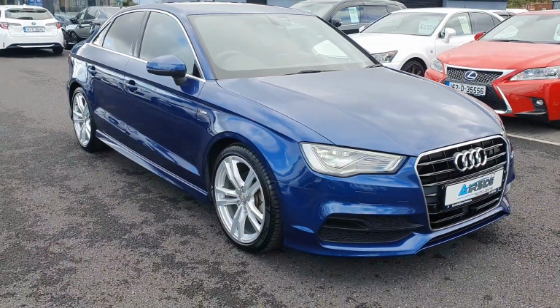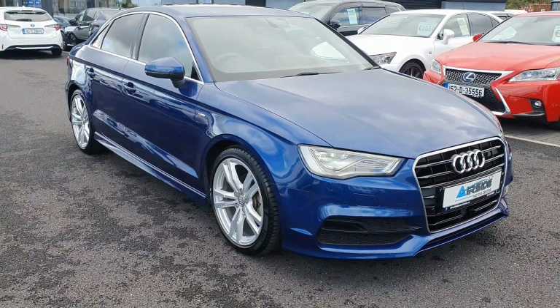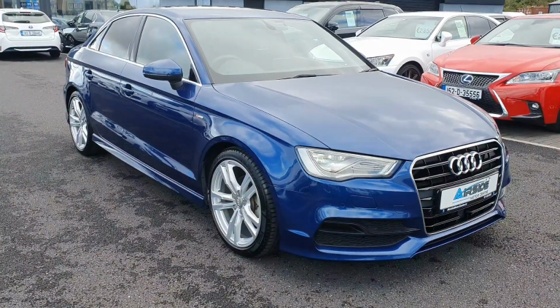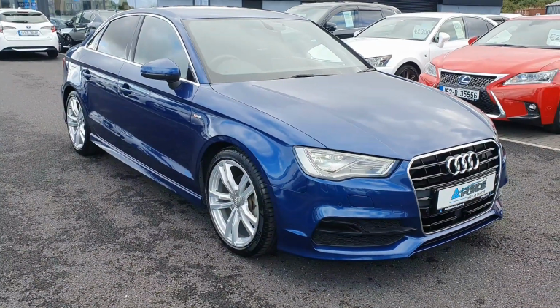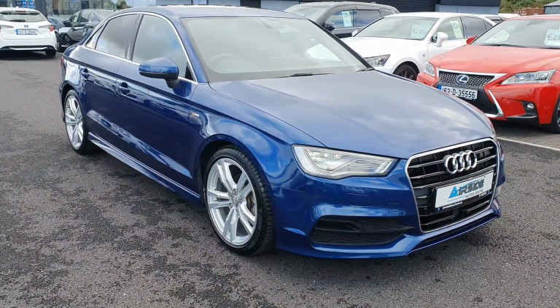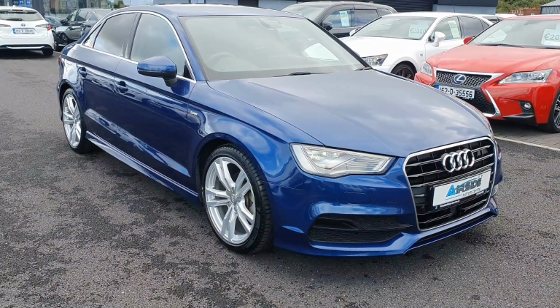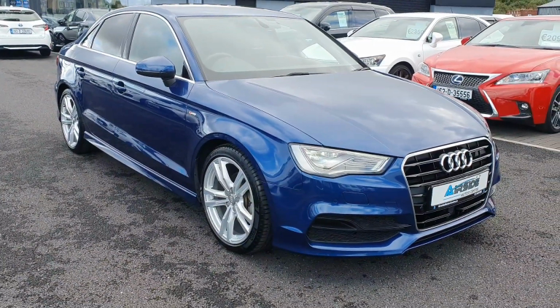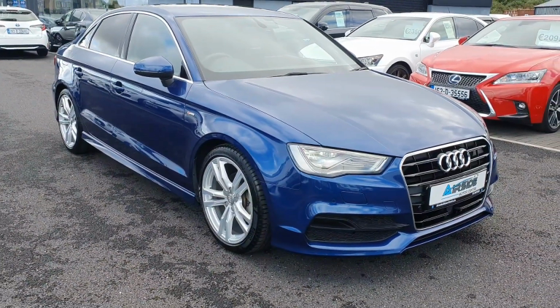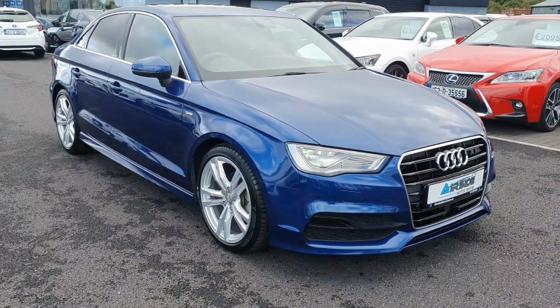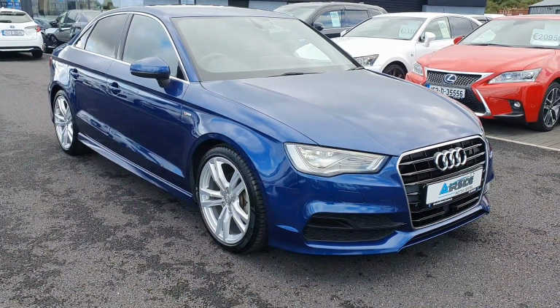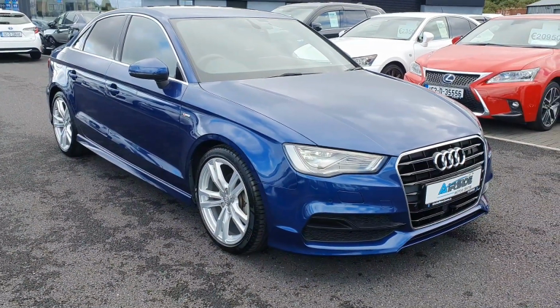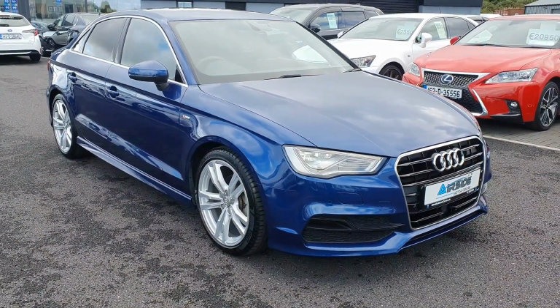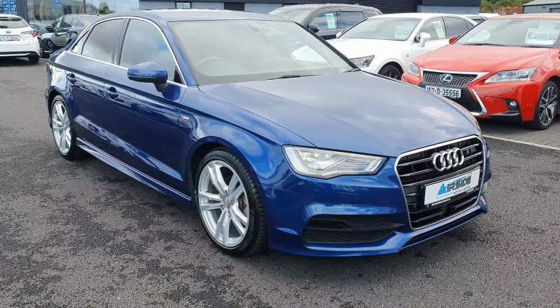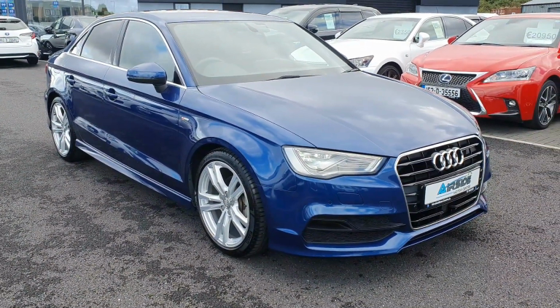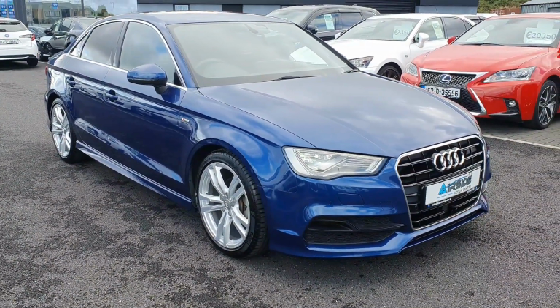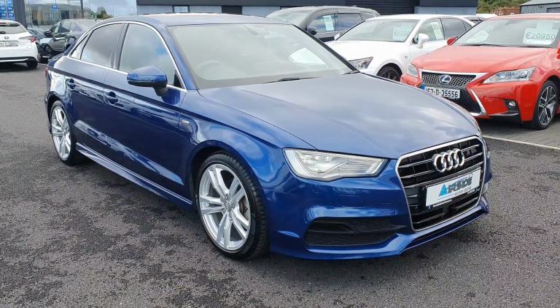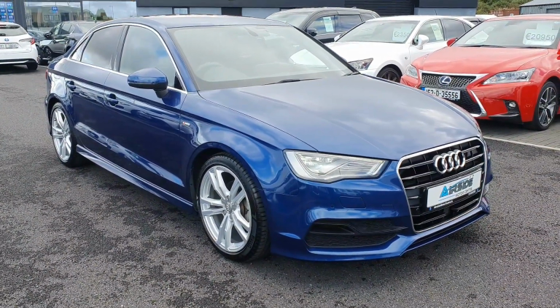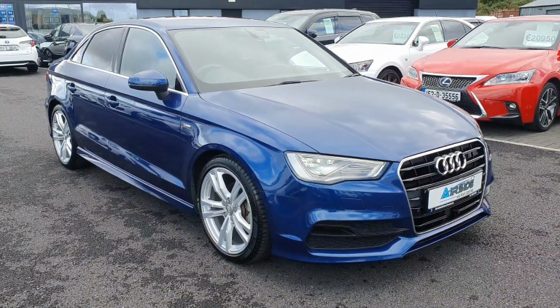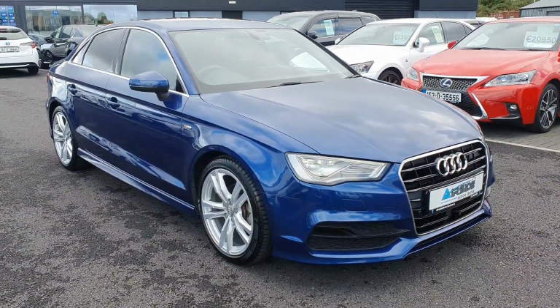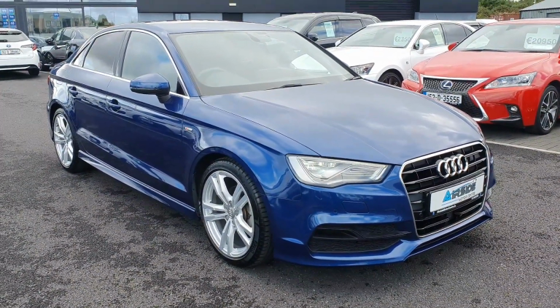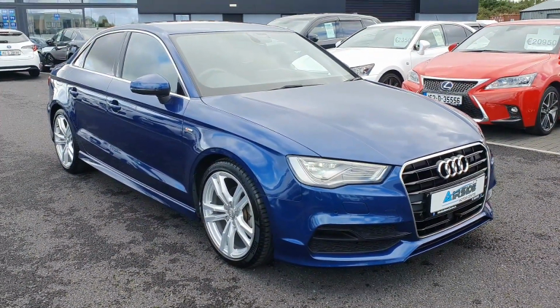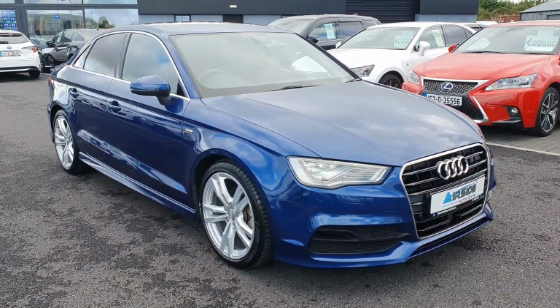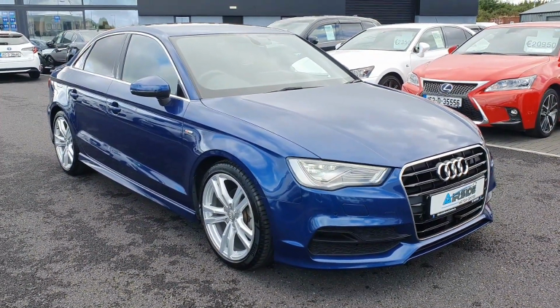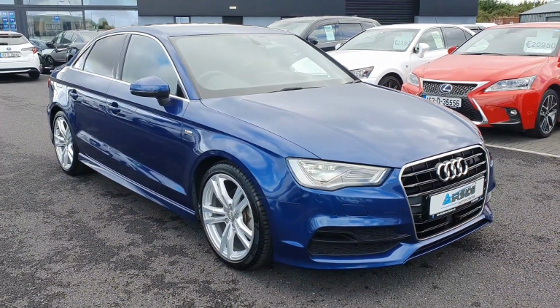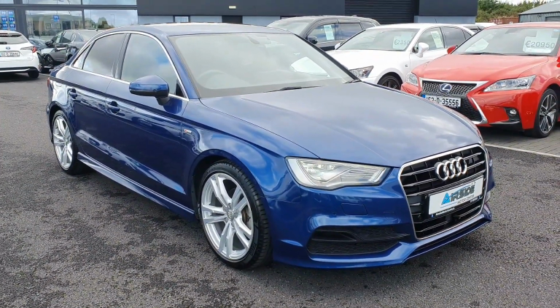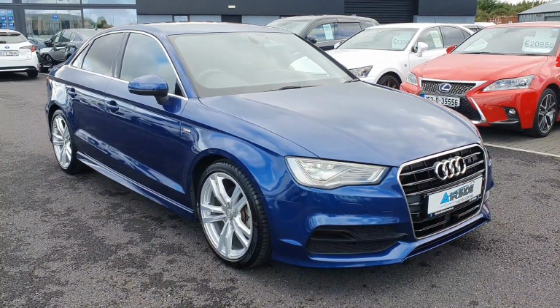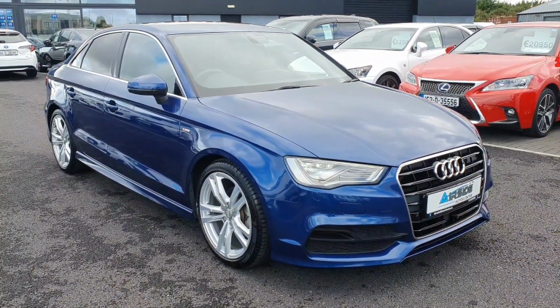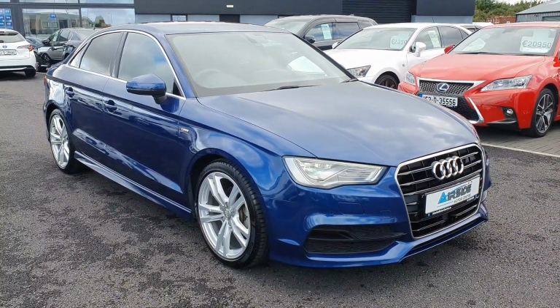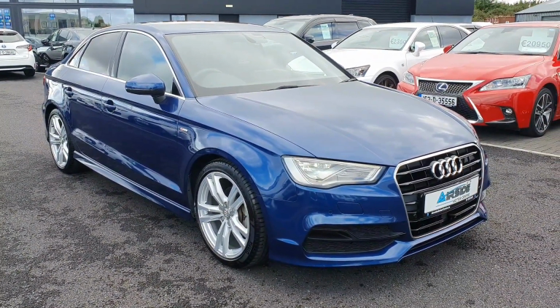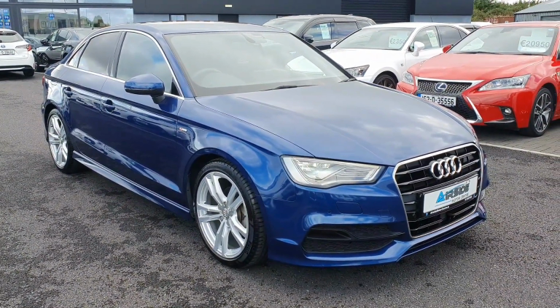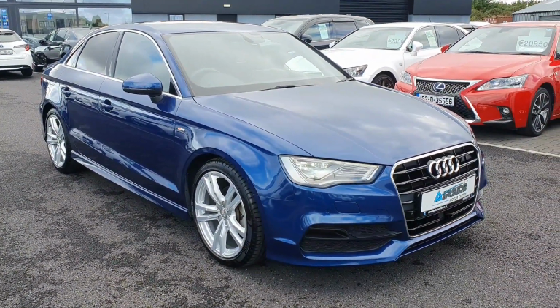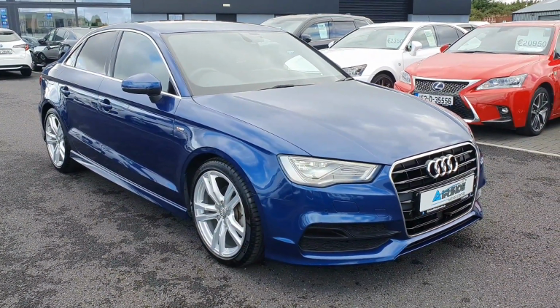If you need more information give us a call, it's 01 840 1032. You can apply for finance on our website at Airside Motor Centre.